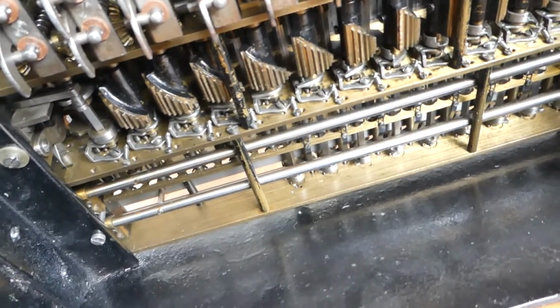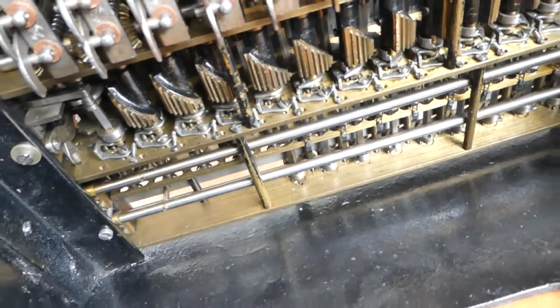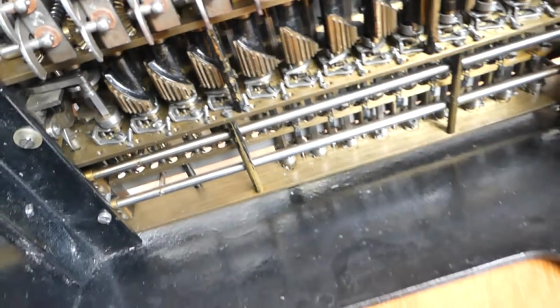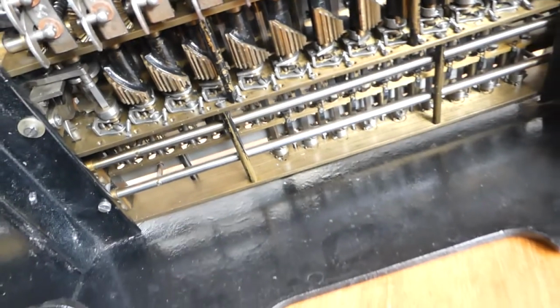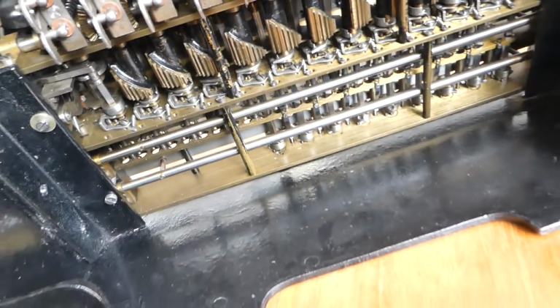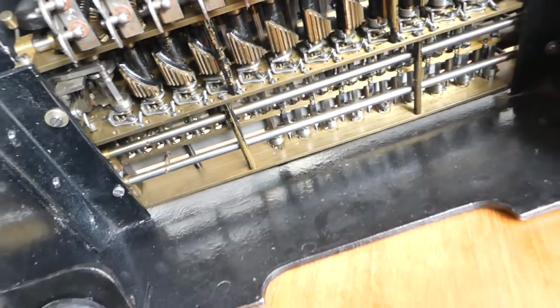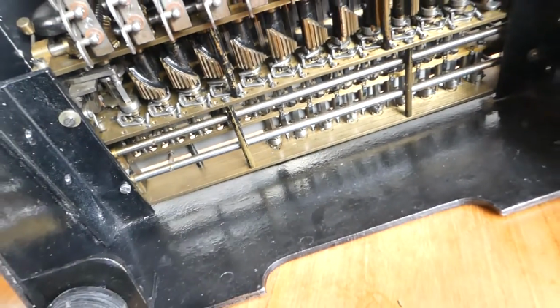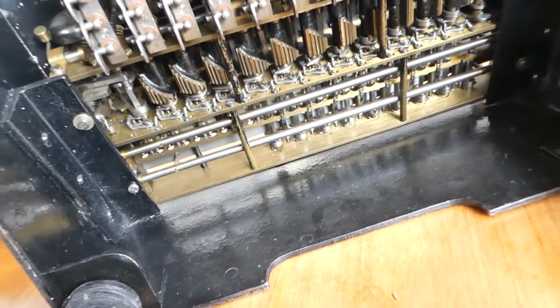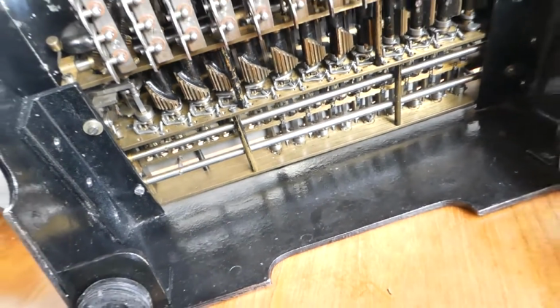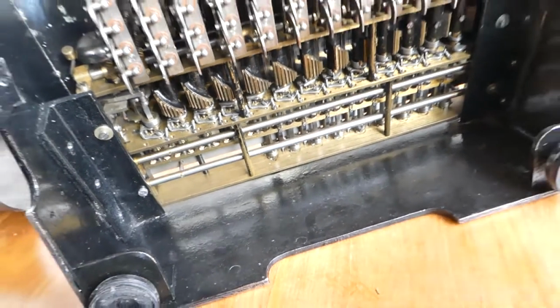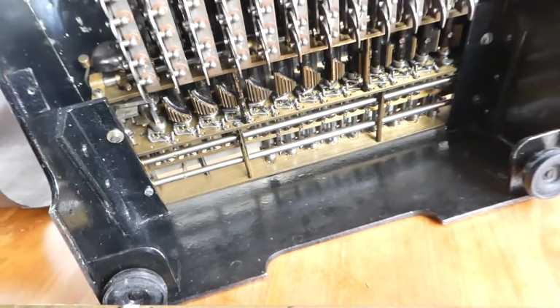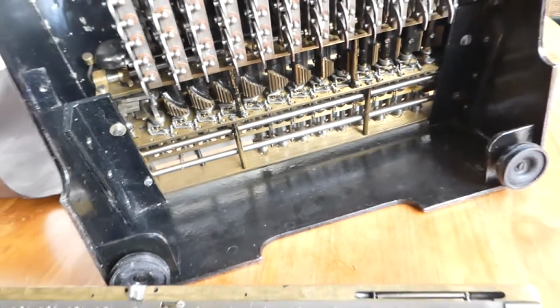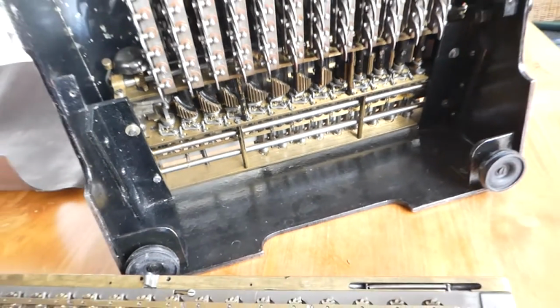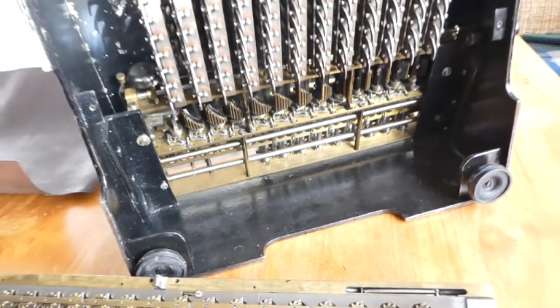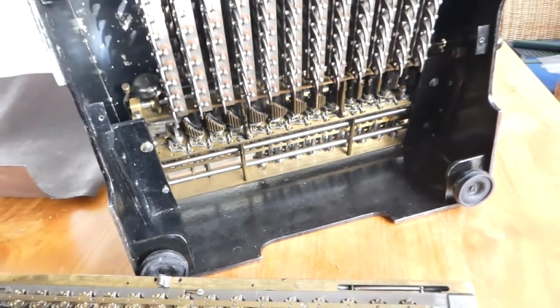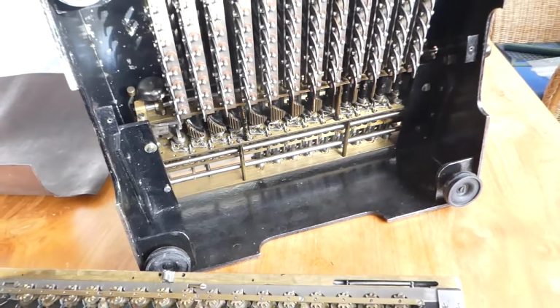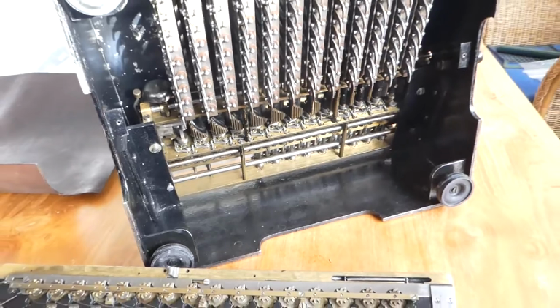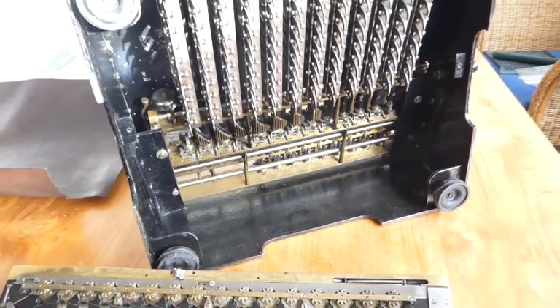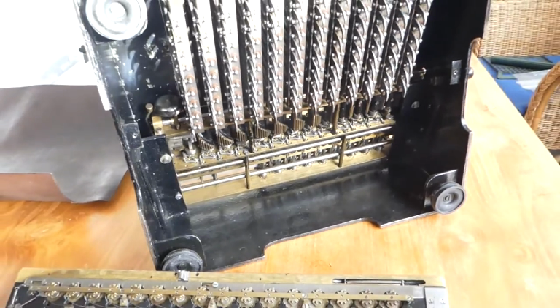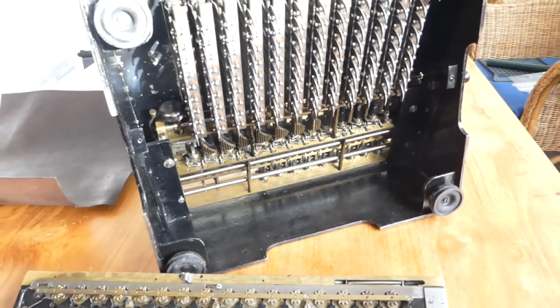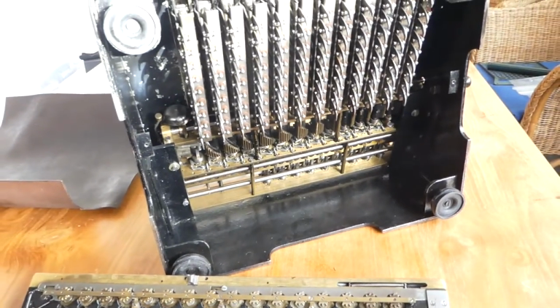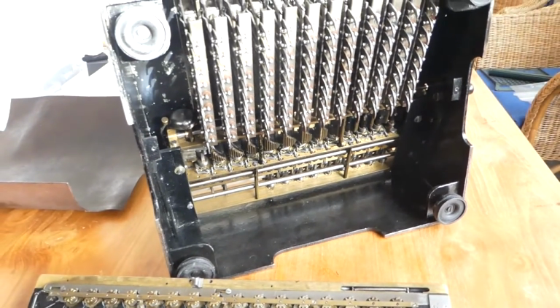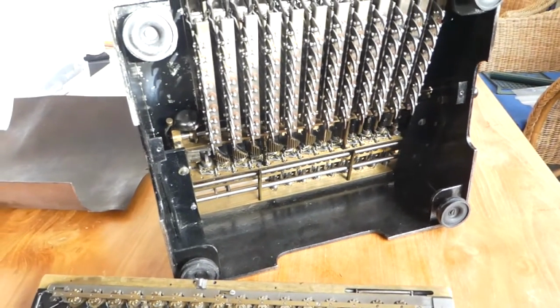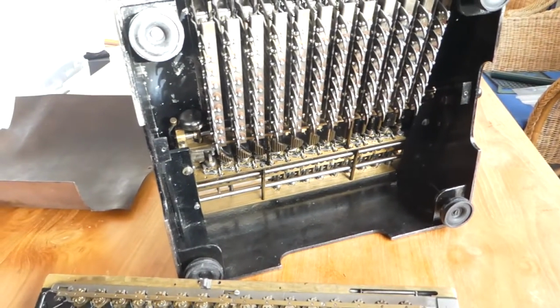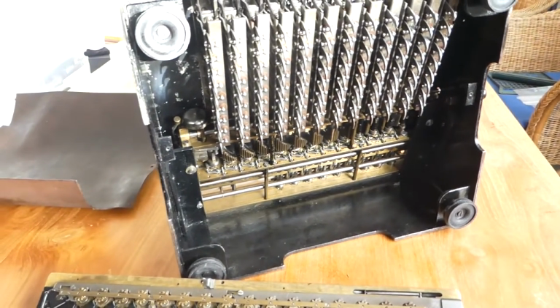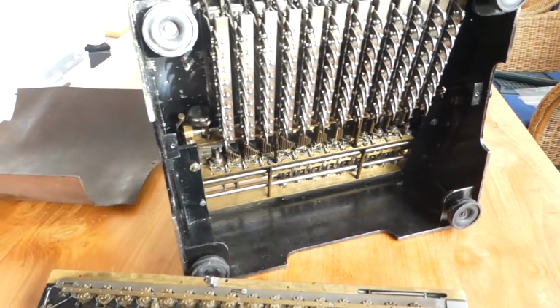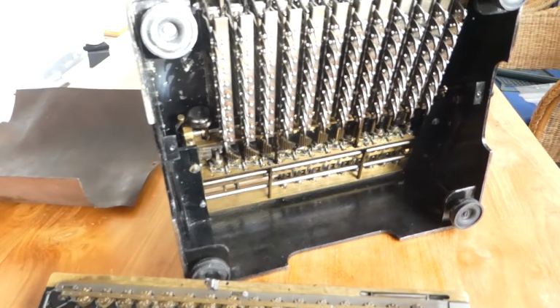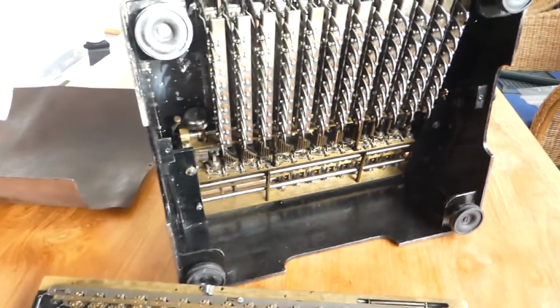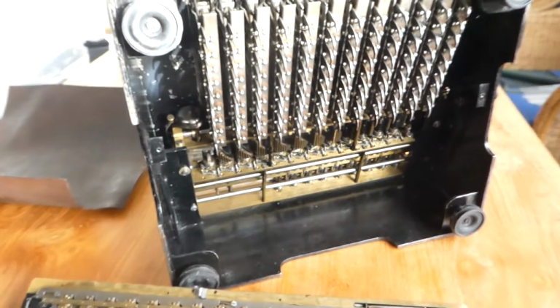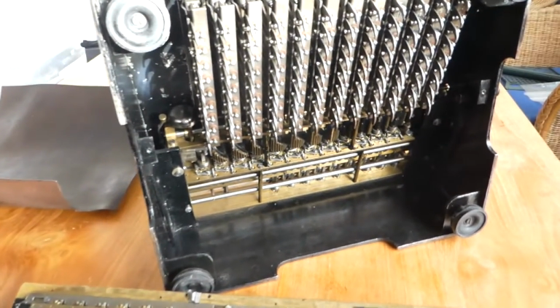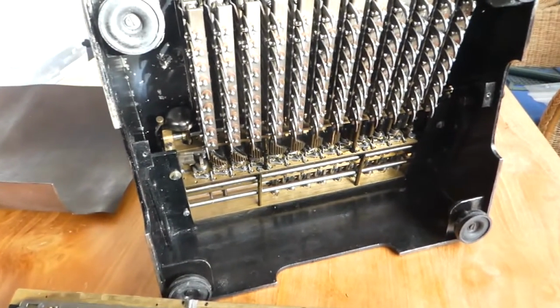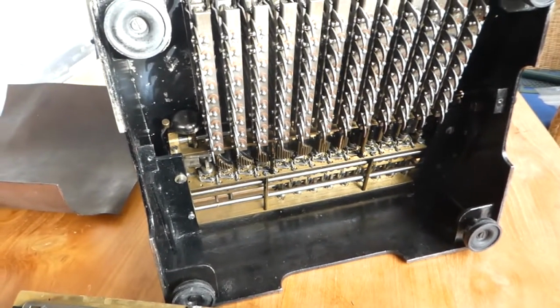So that's about it — that's the mechanism of the Archimedes Model D. Thank you for watching.